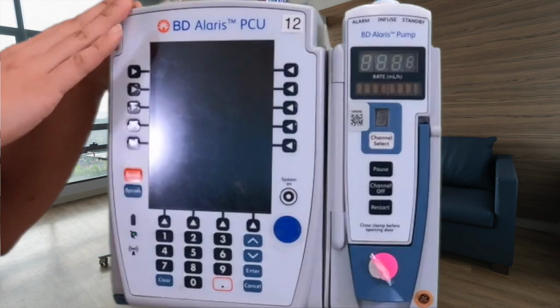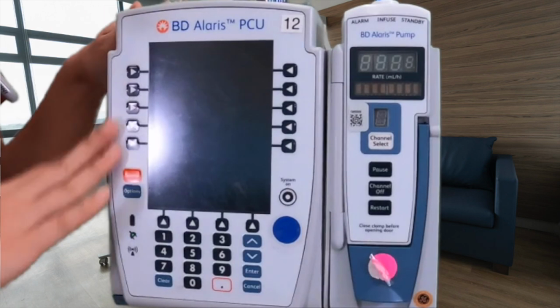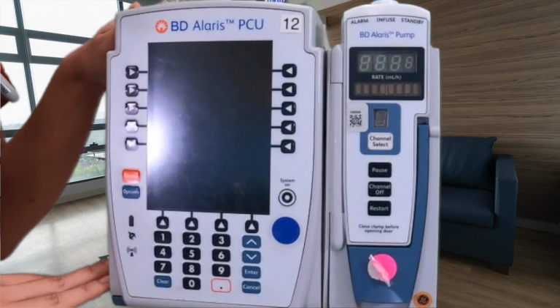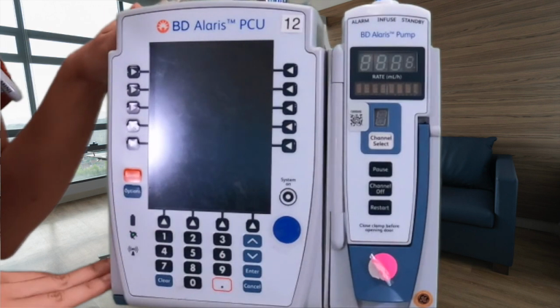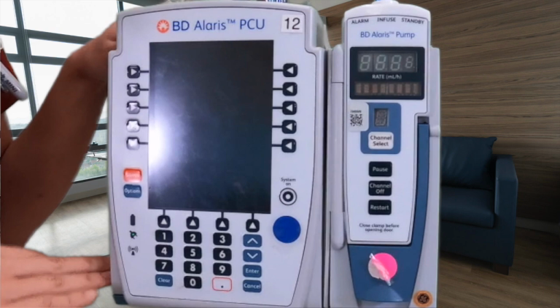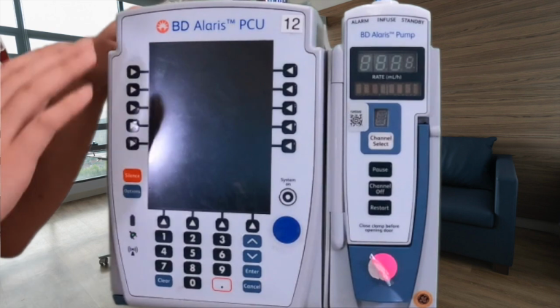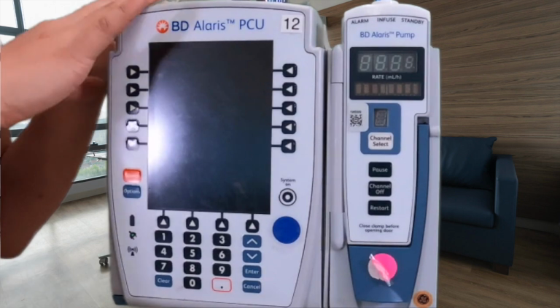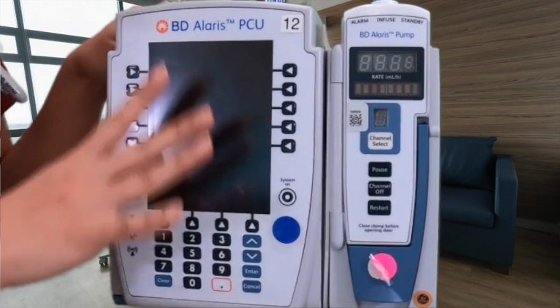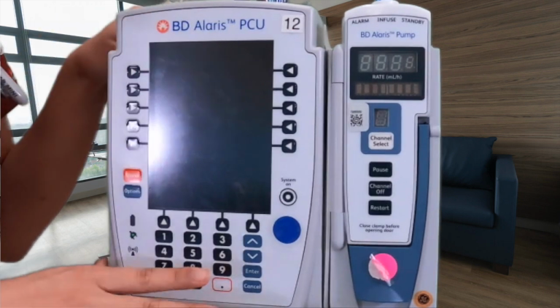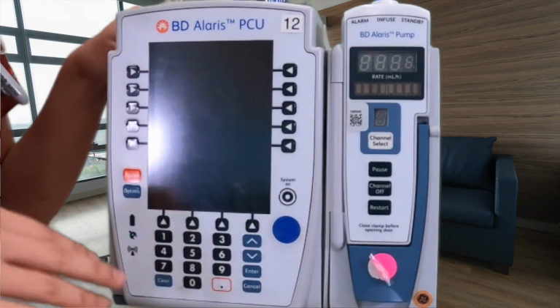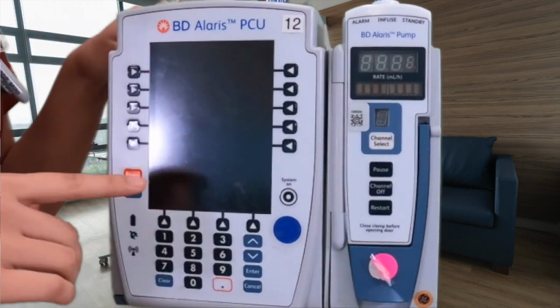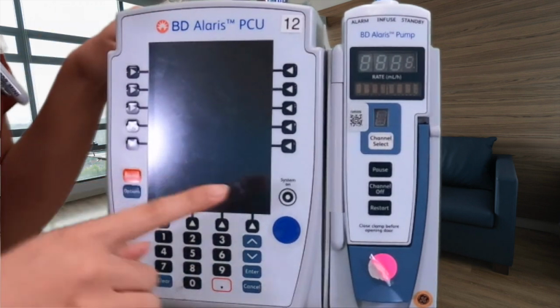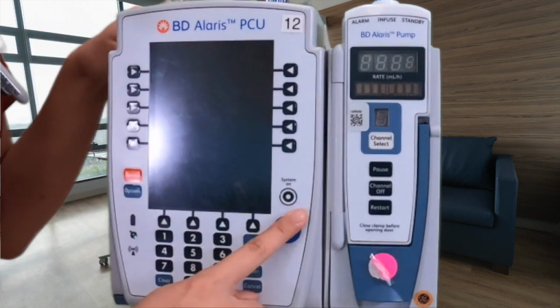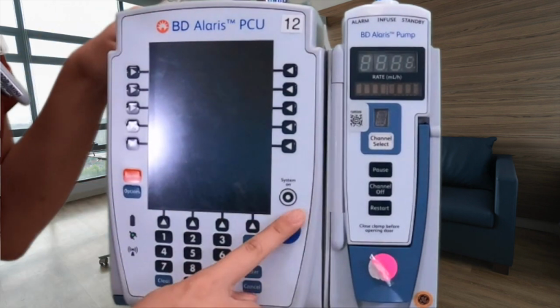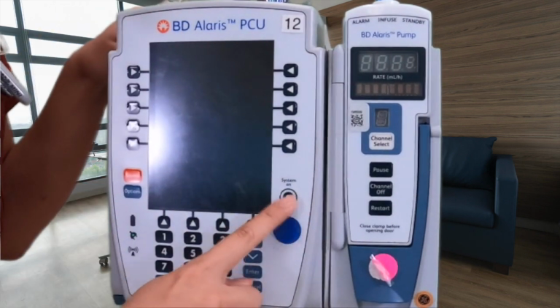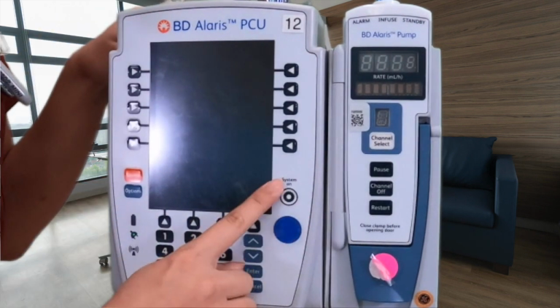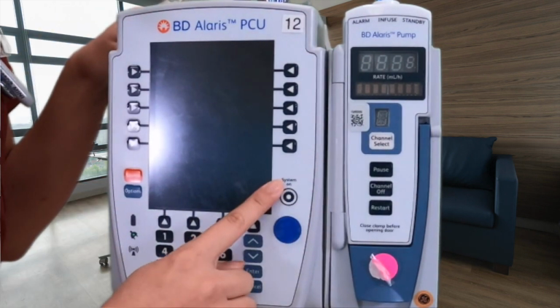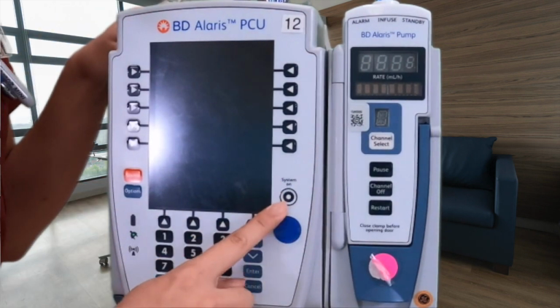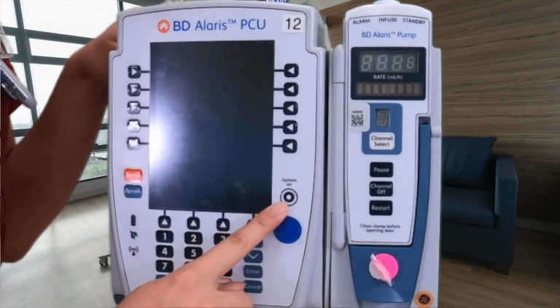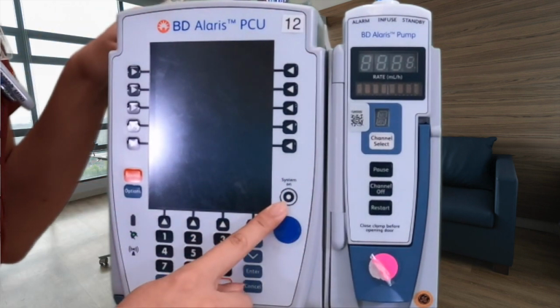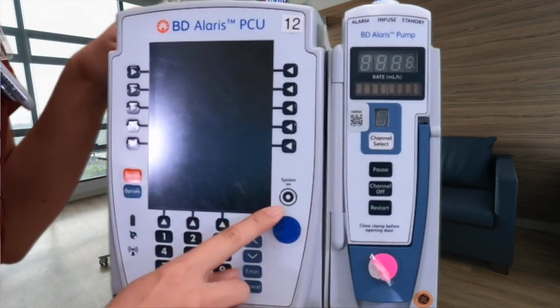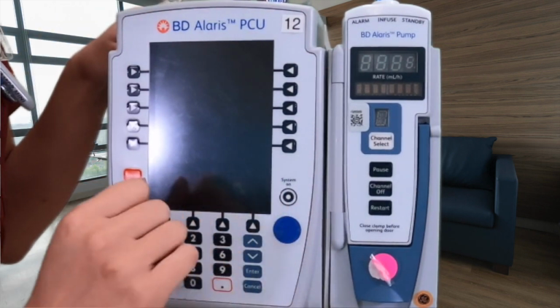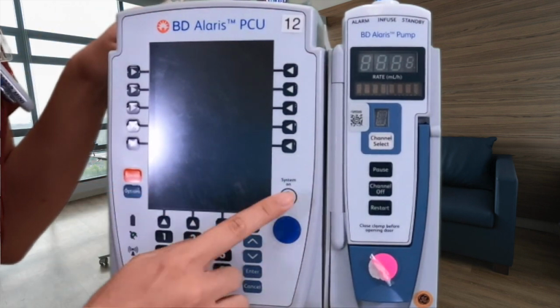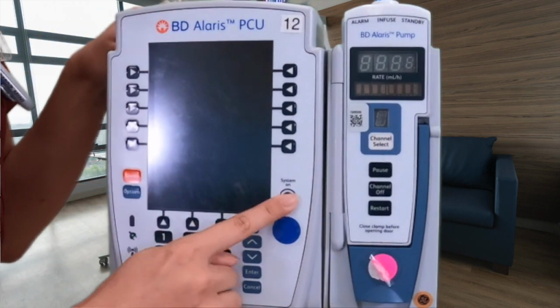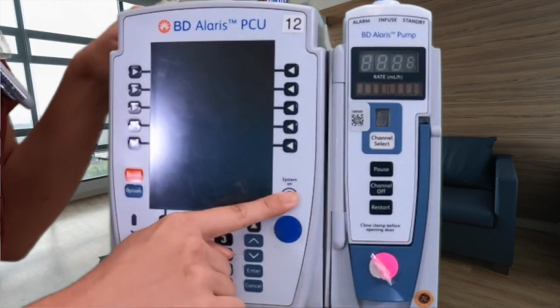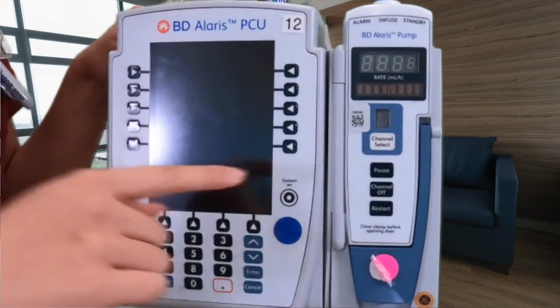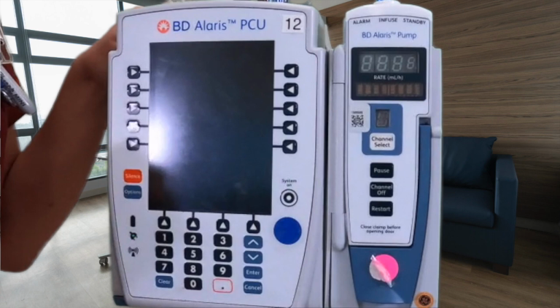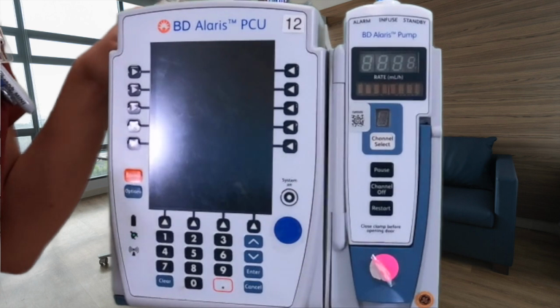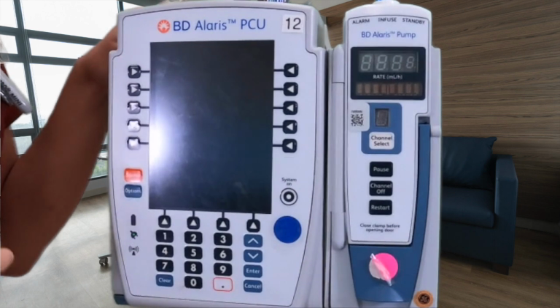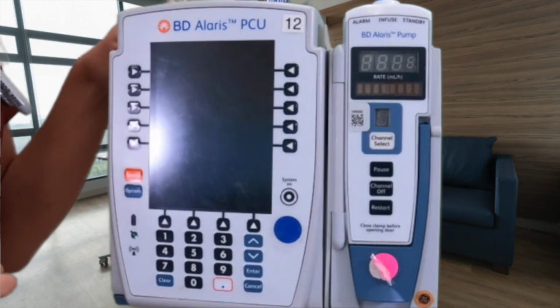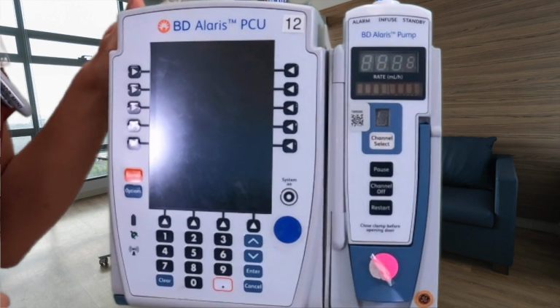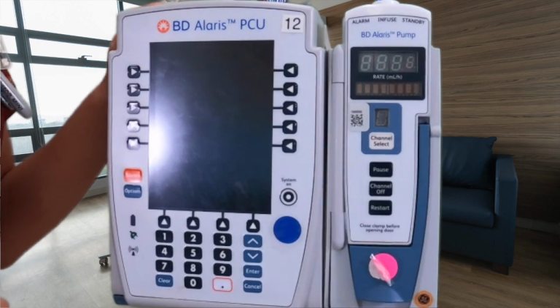Now that we are at our pump, to turn it on we have 'system on' and we just click the button. We do not have to hold it down.